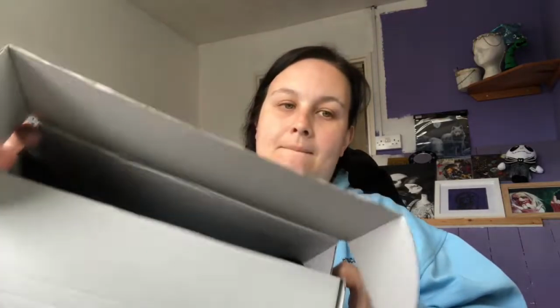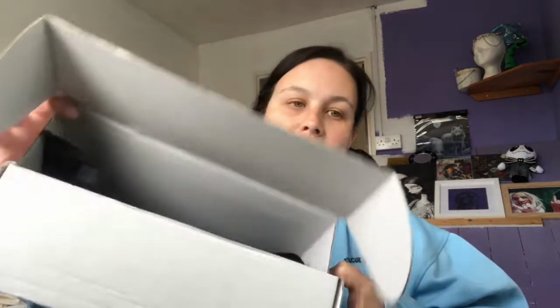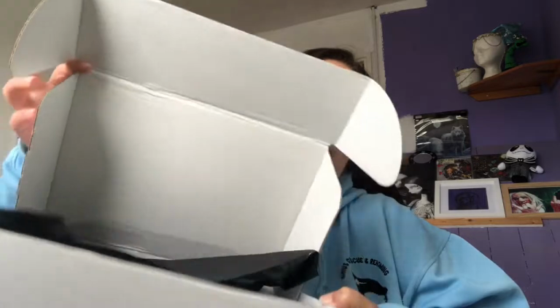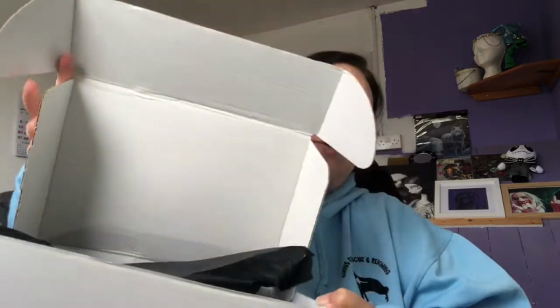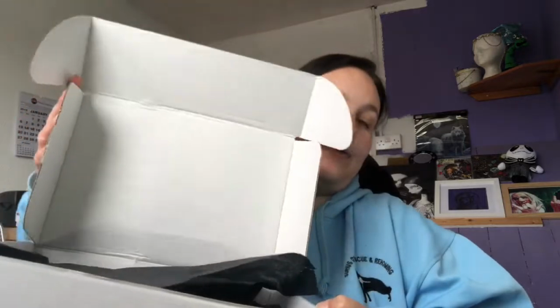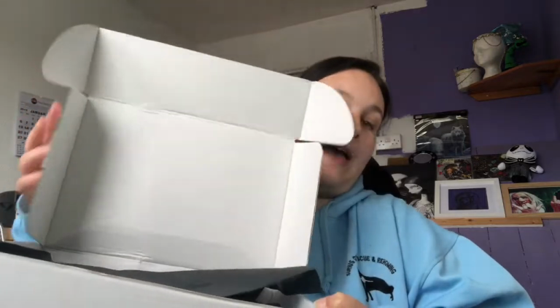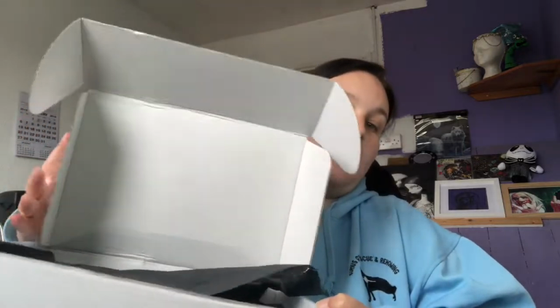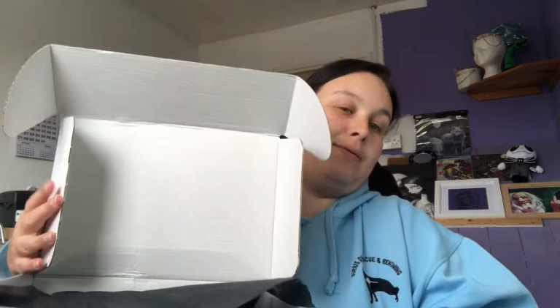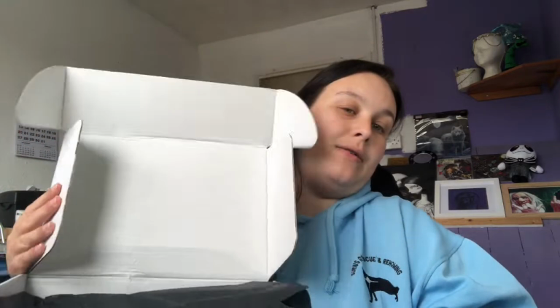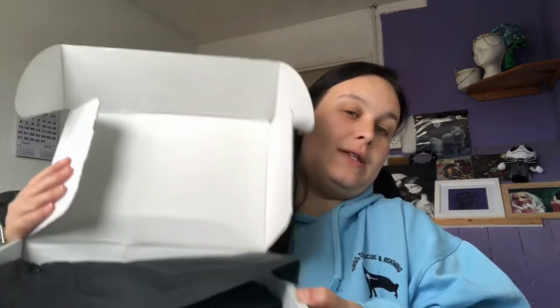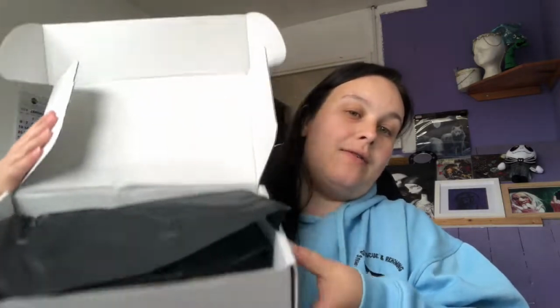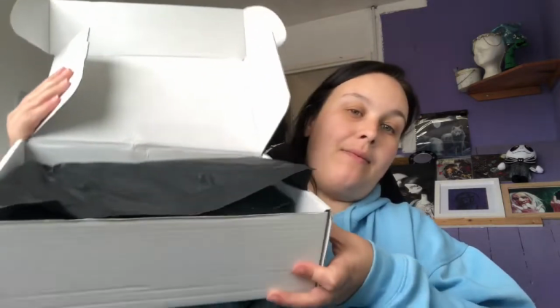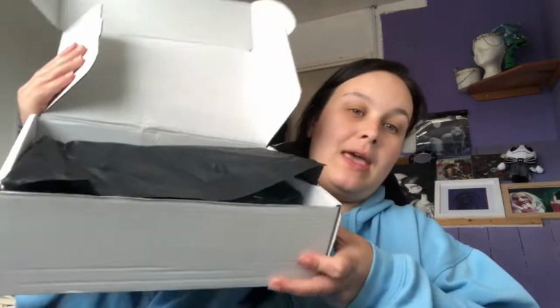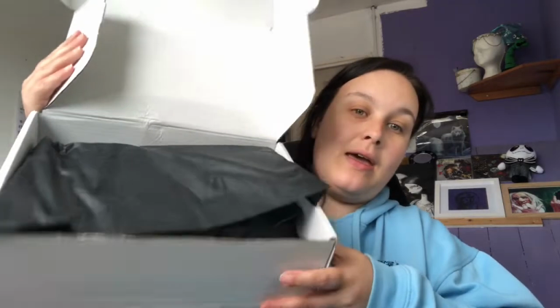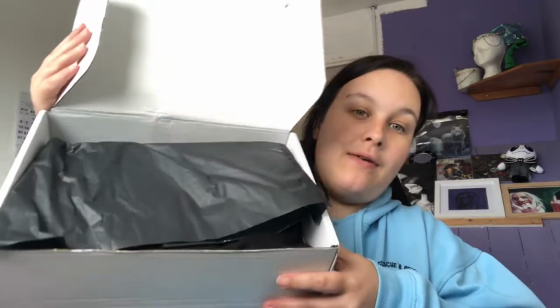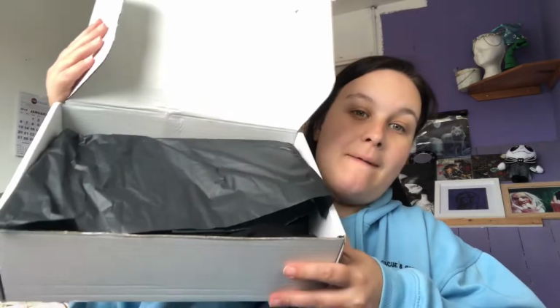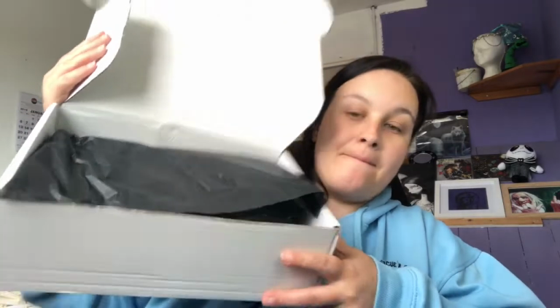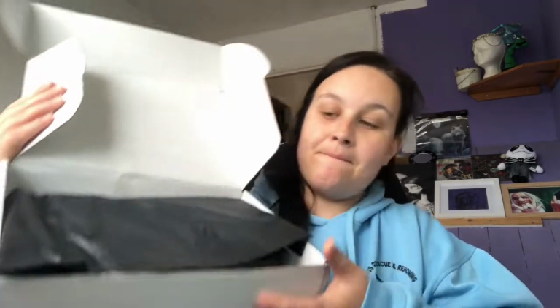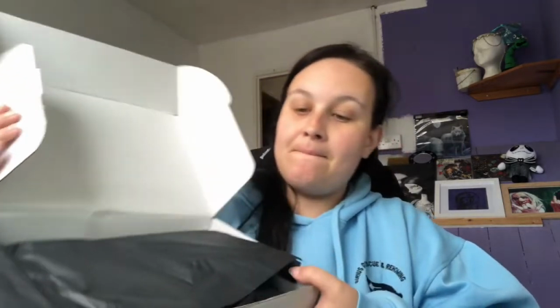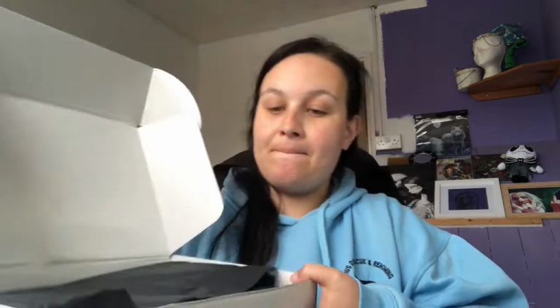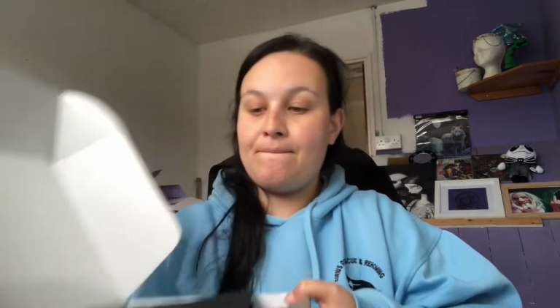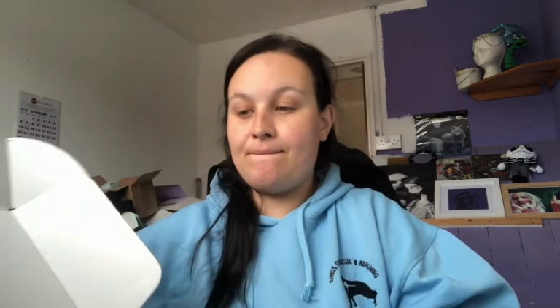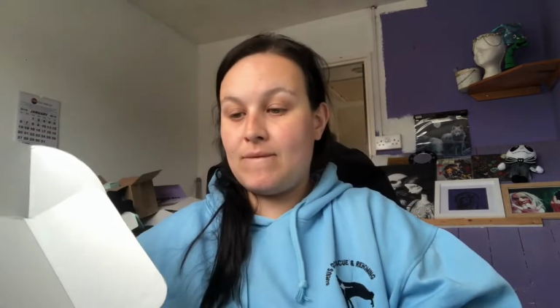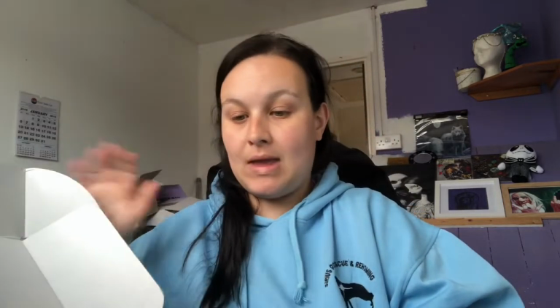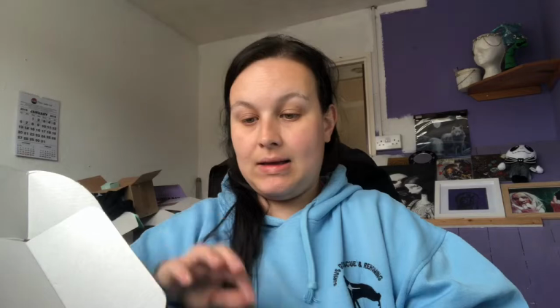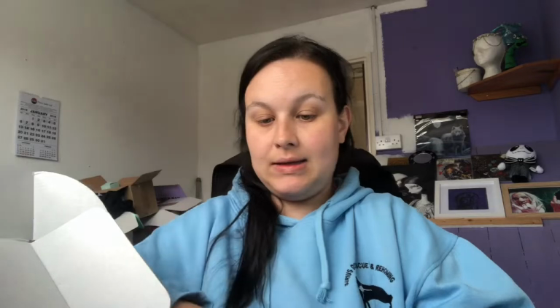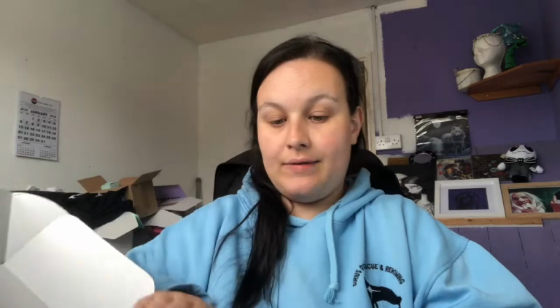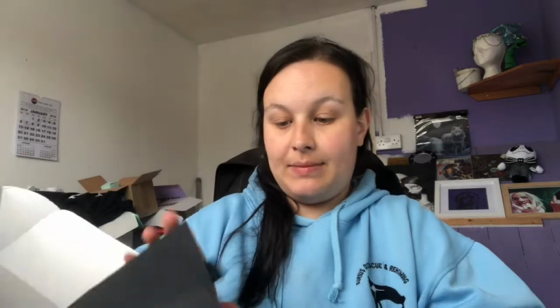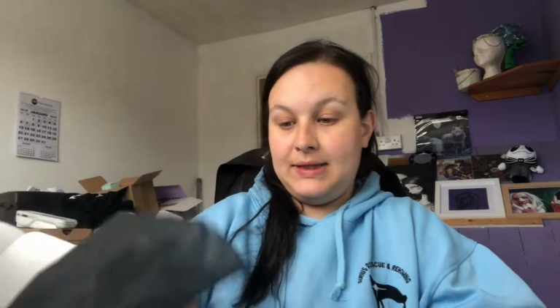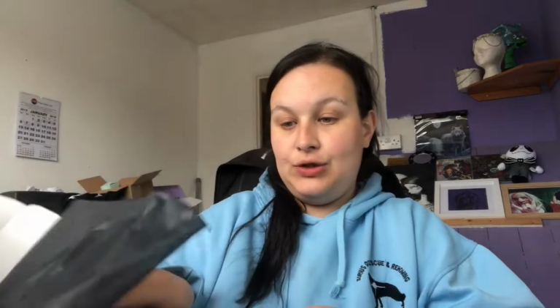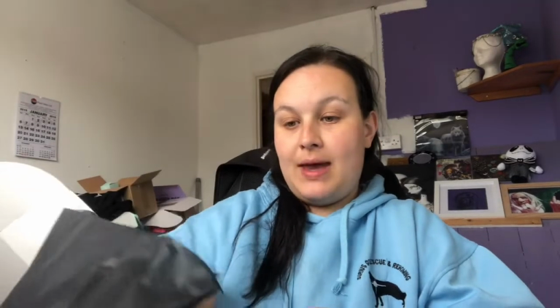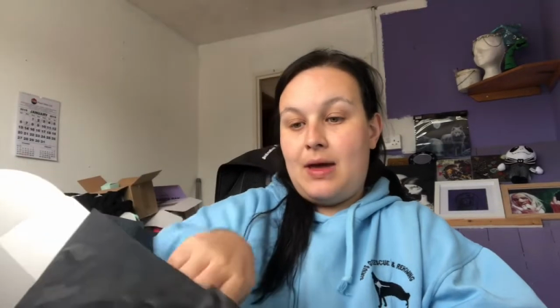The box feels quite heavy as well. There we go — covered up in tissue paper.